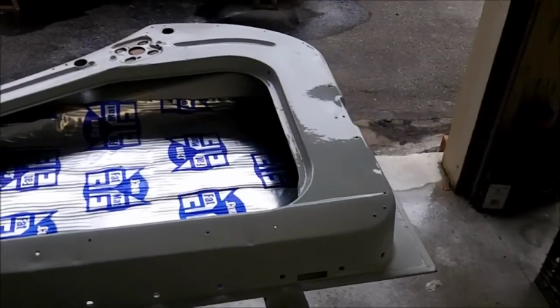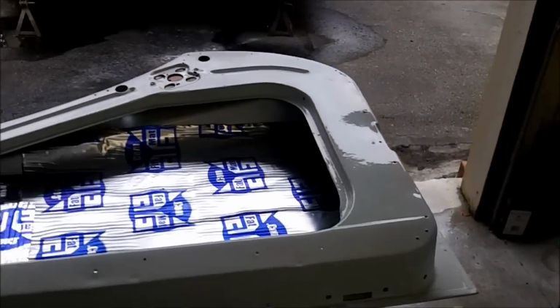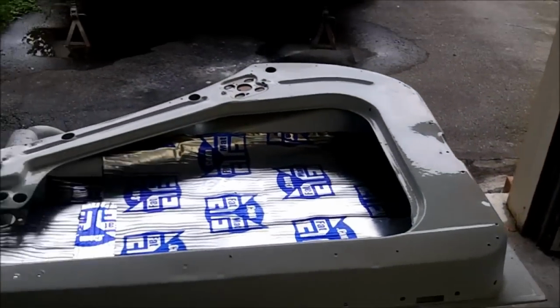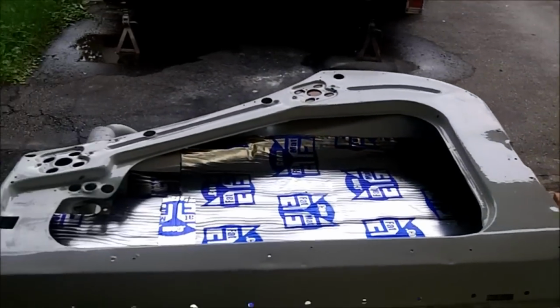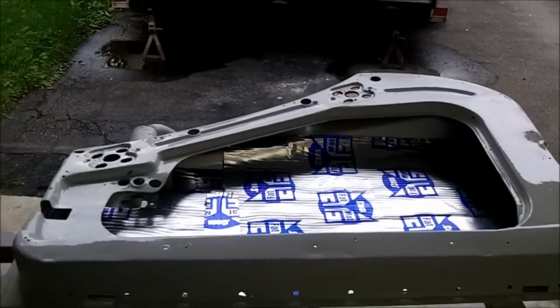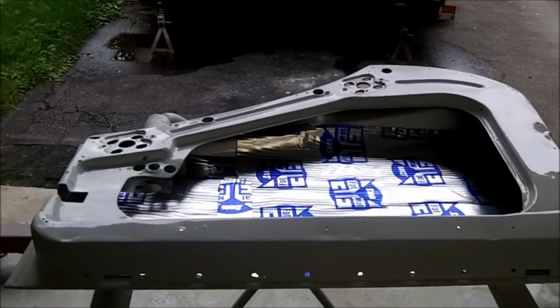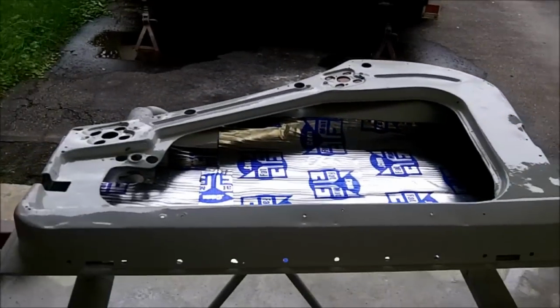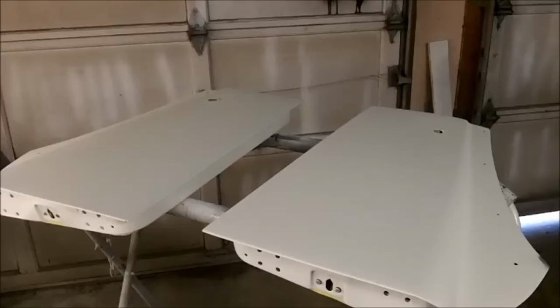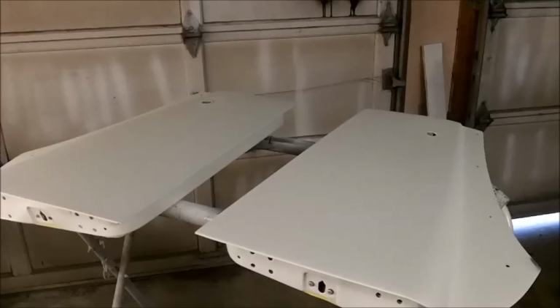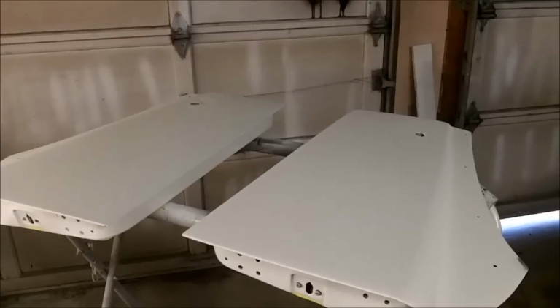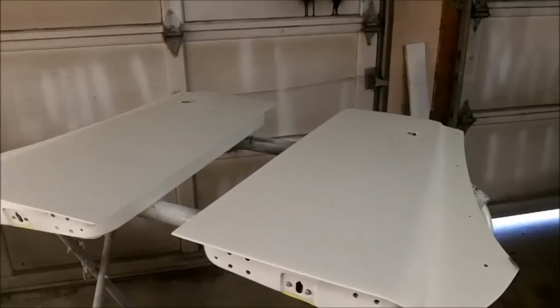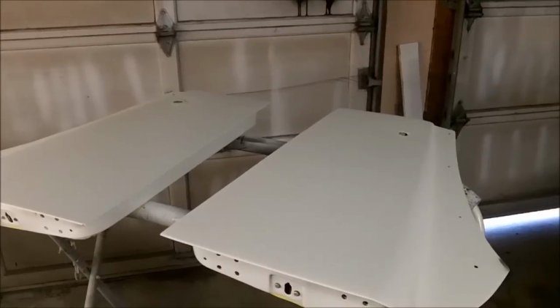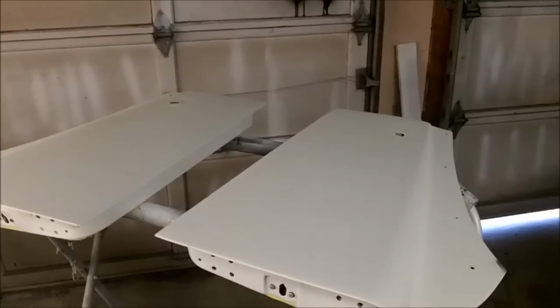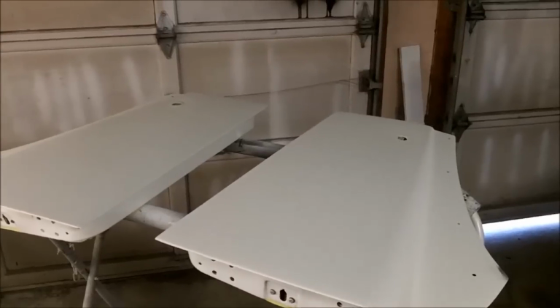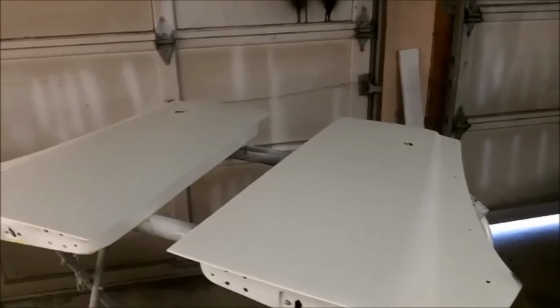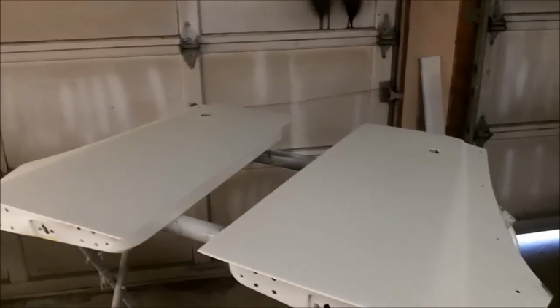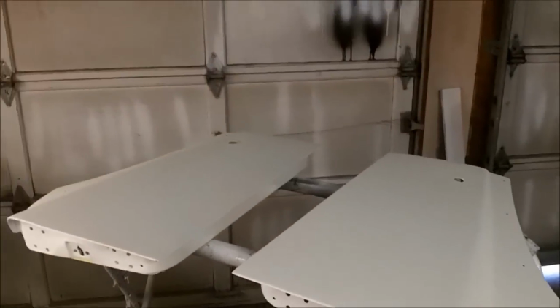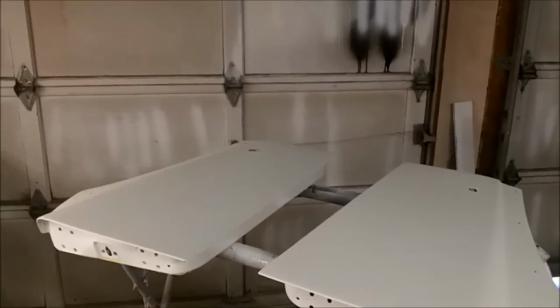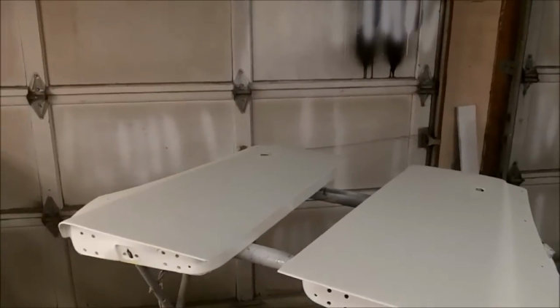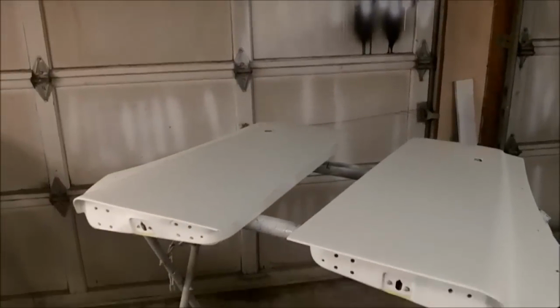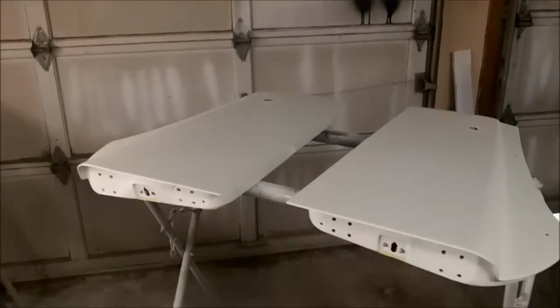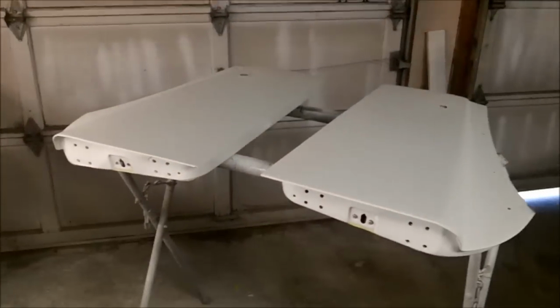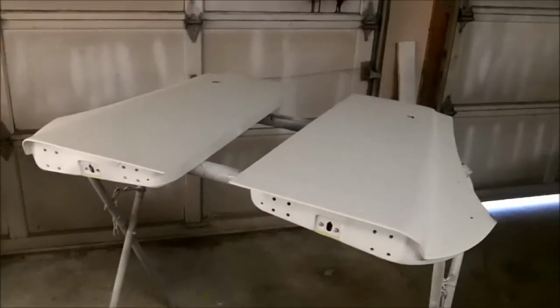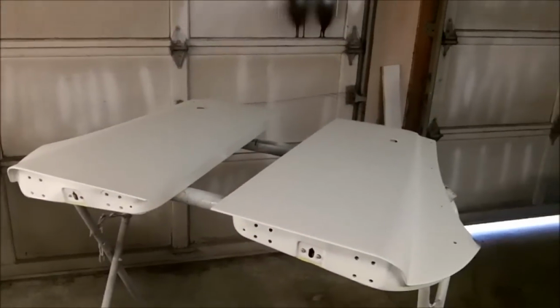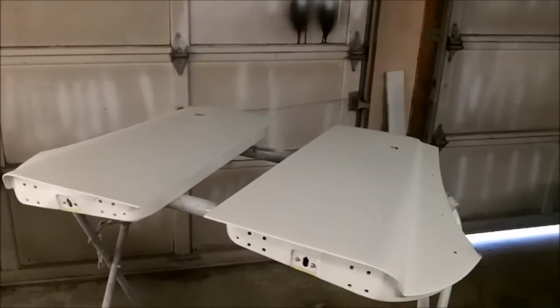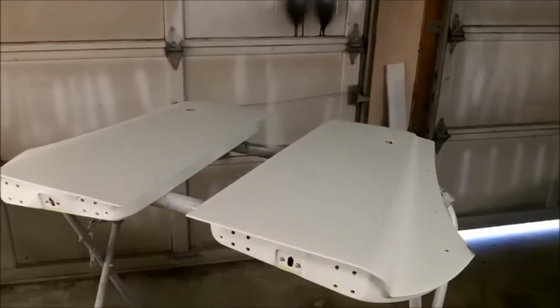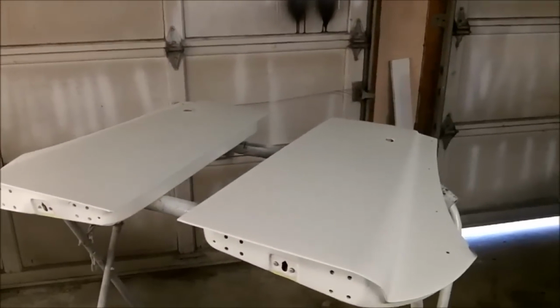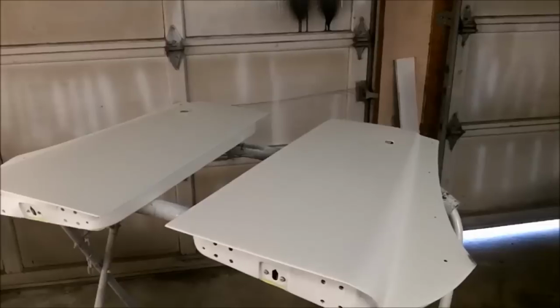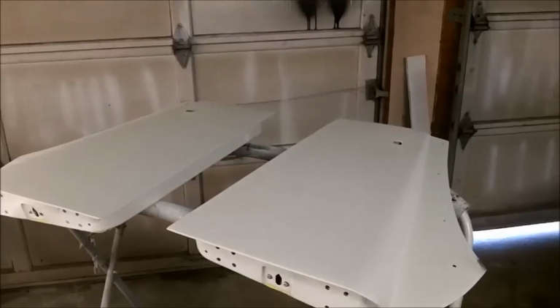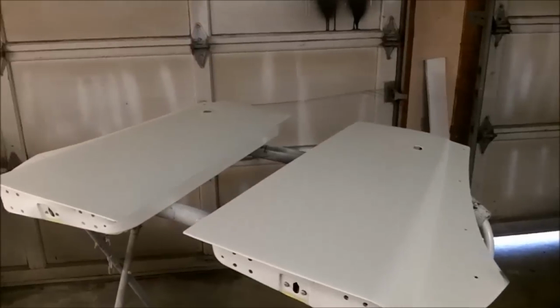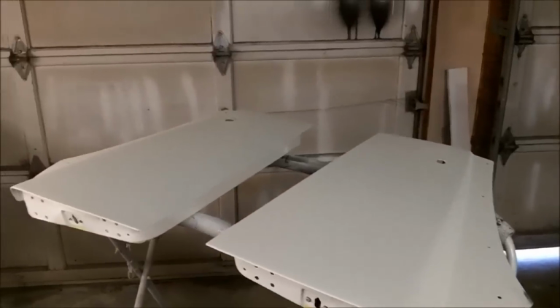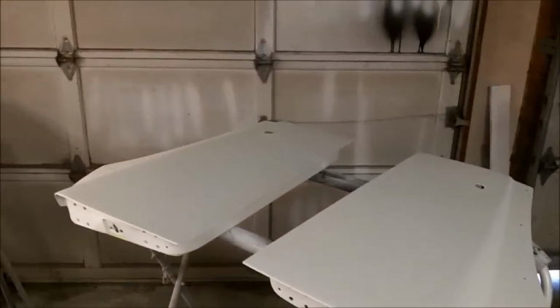The doors are up and just ready for the first coat of base coat — here we go.